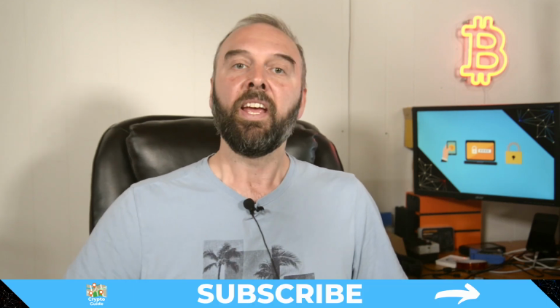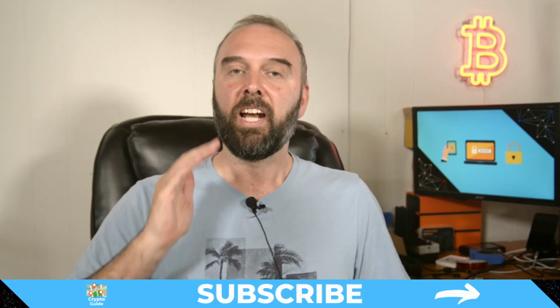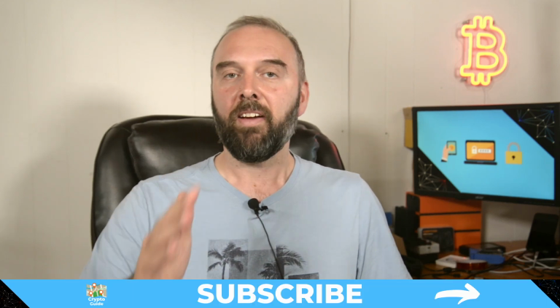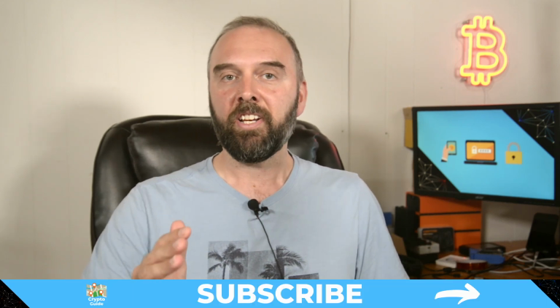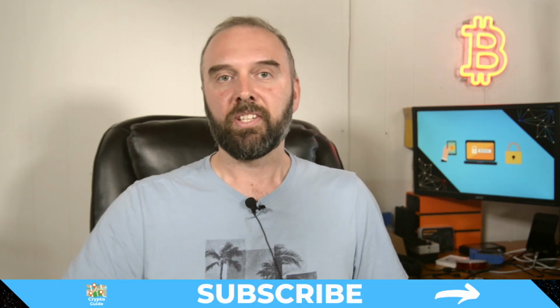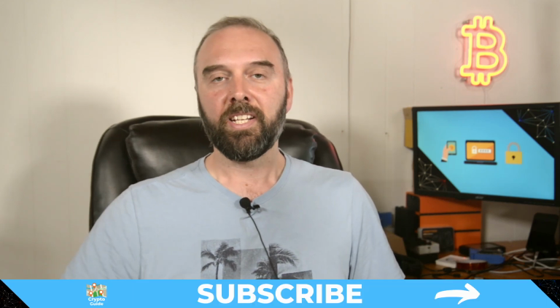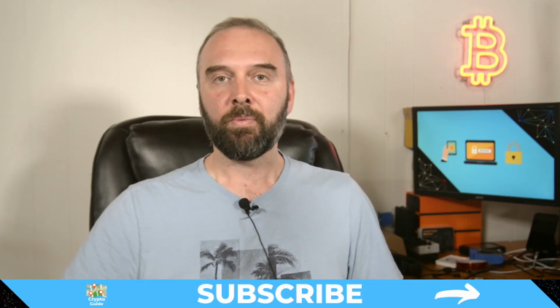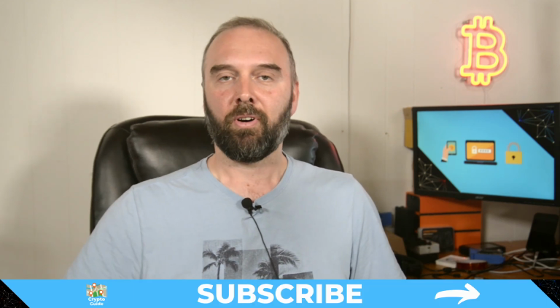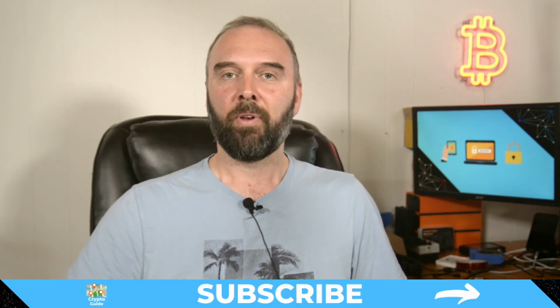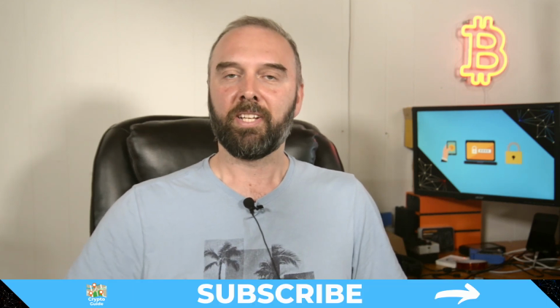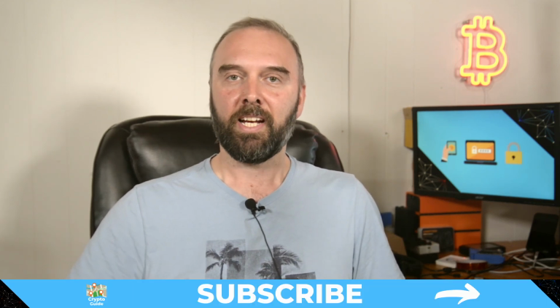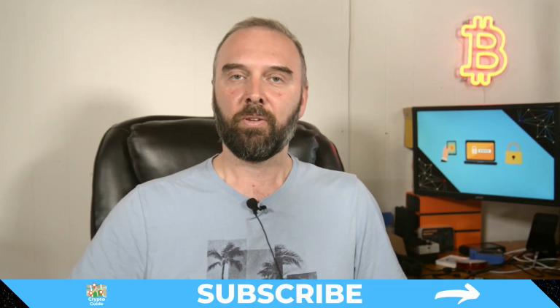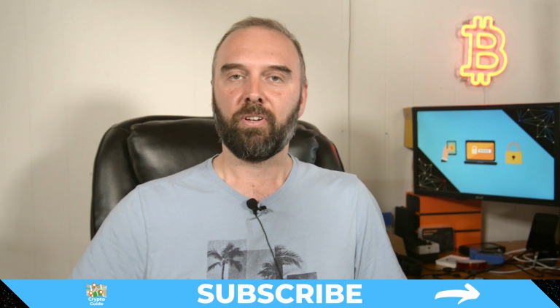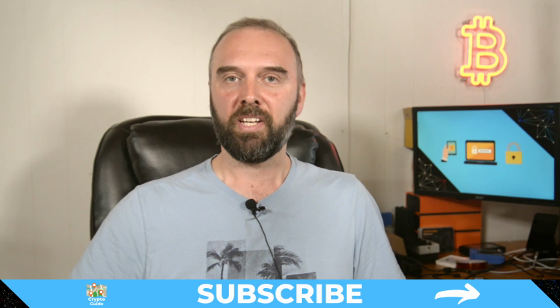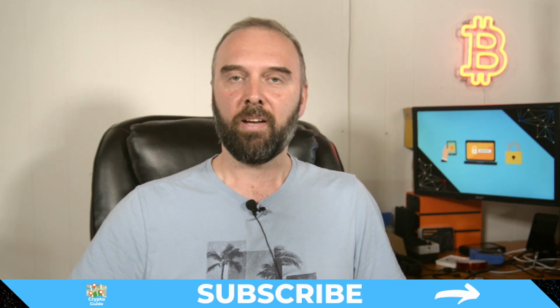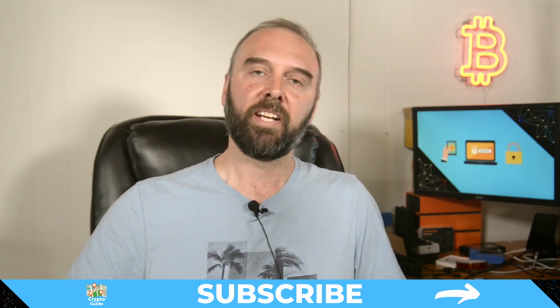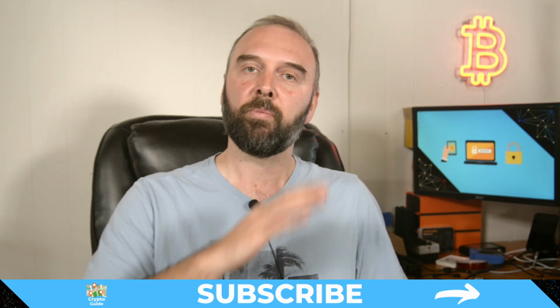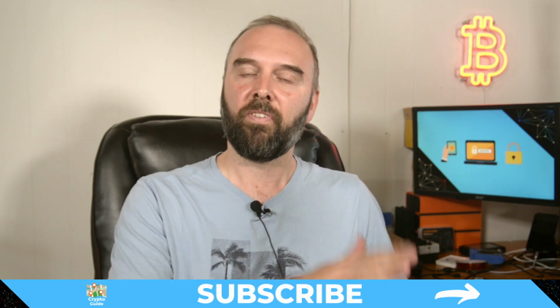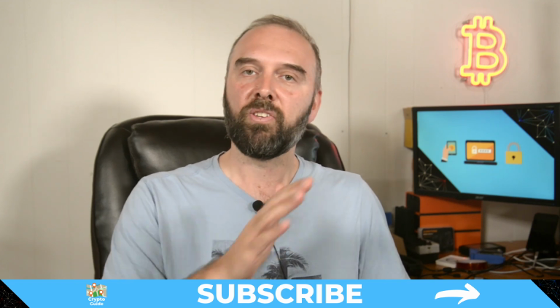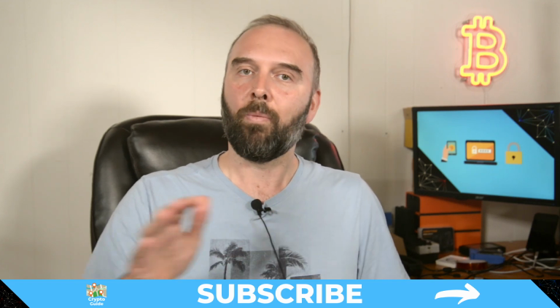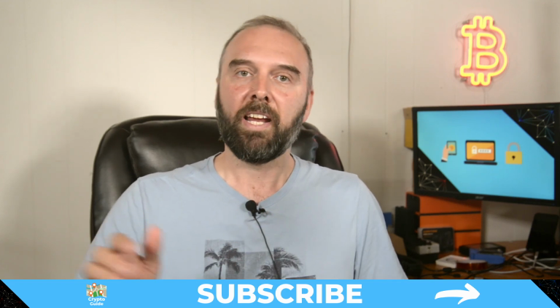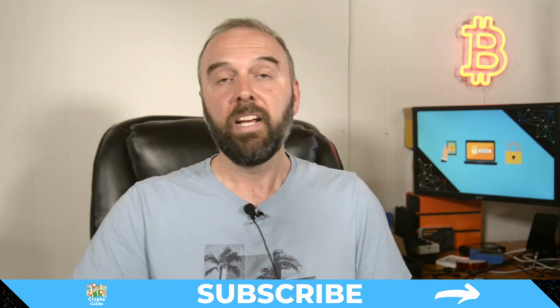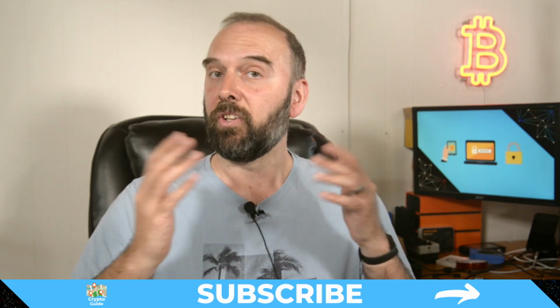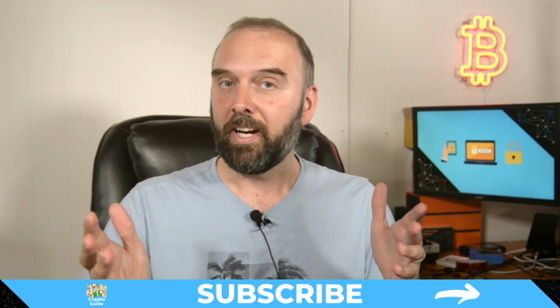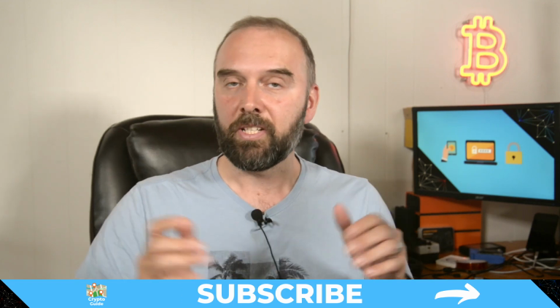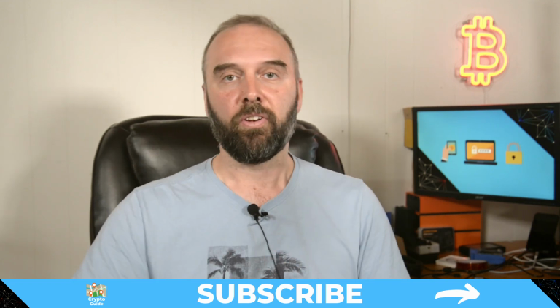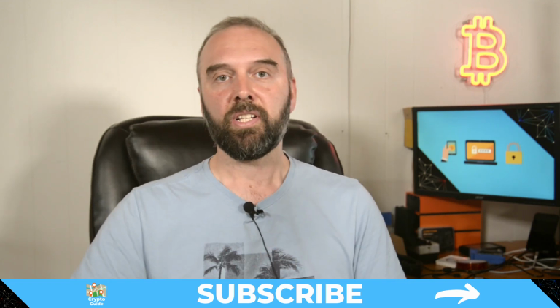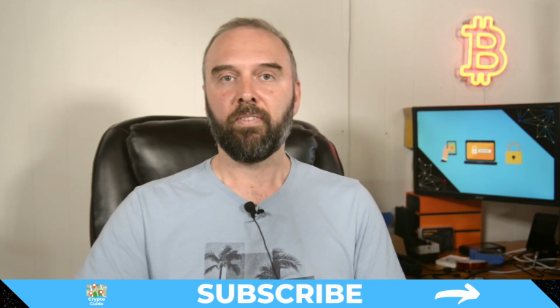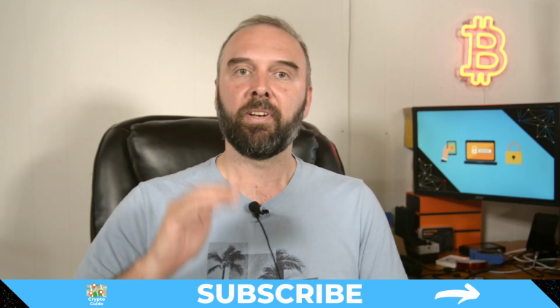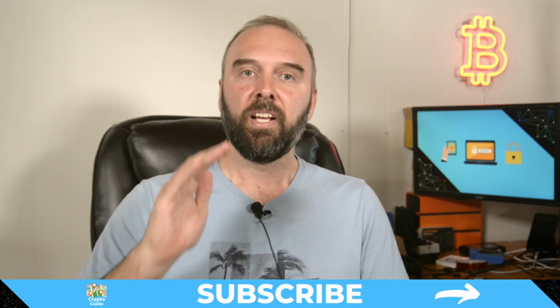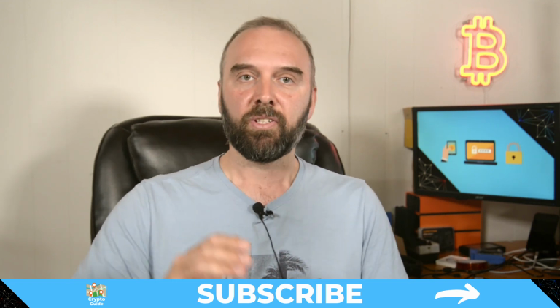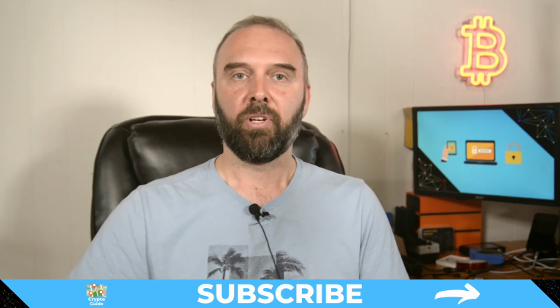If you haven't already done so, hit subscribe, and that way you can stay in the loop for content I make to help you find your way in the crazy and often hostile environment that is cryptocurrency.